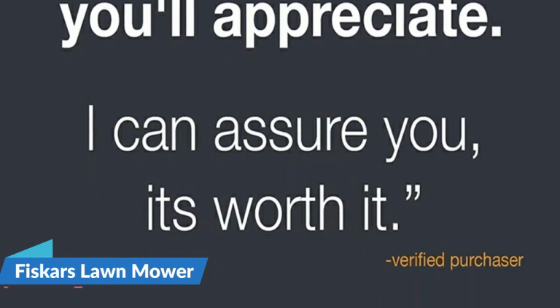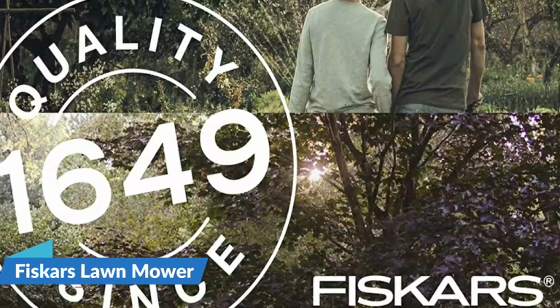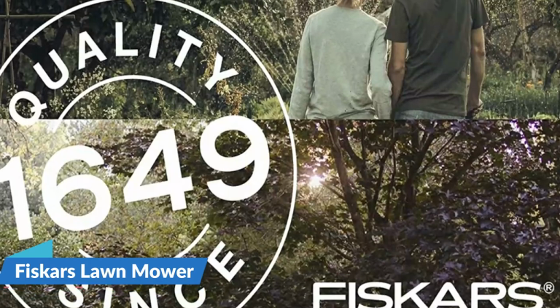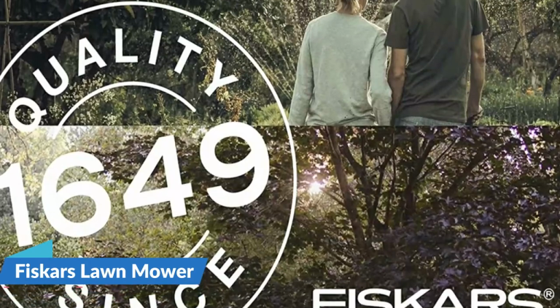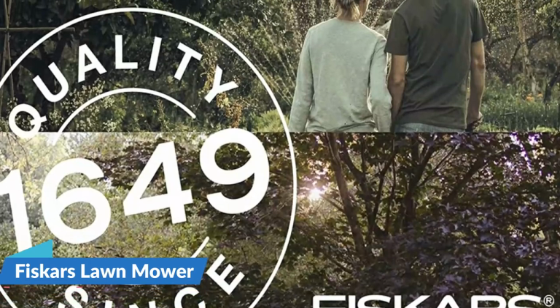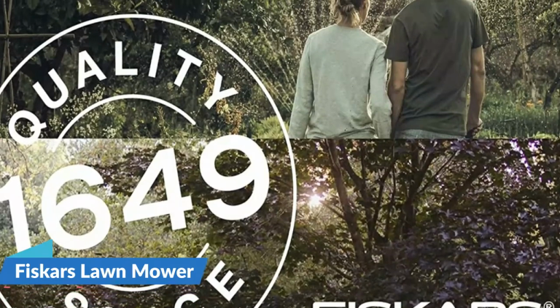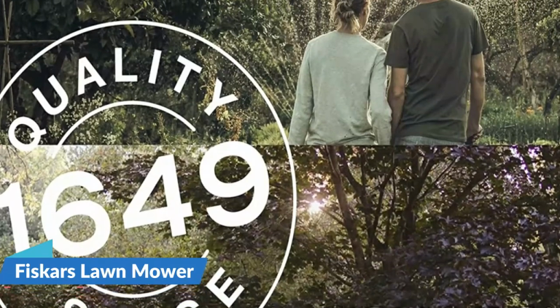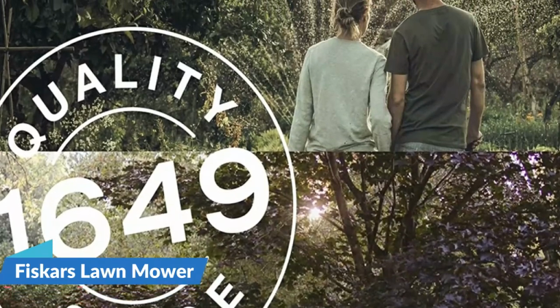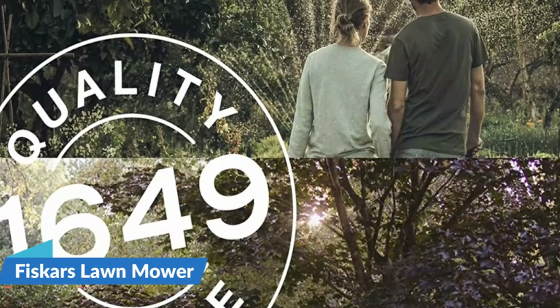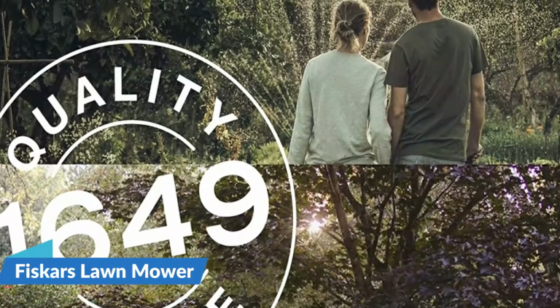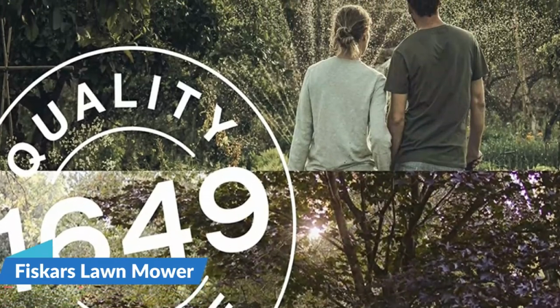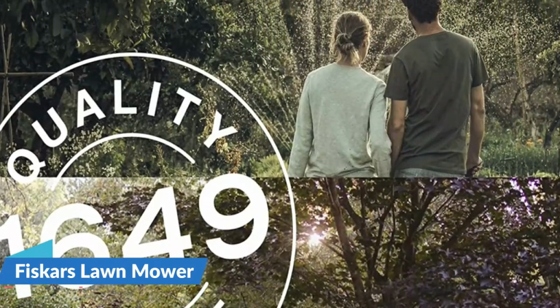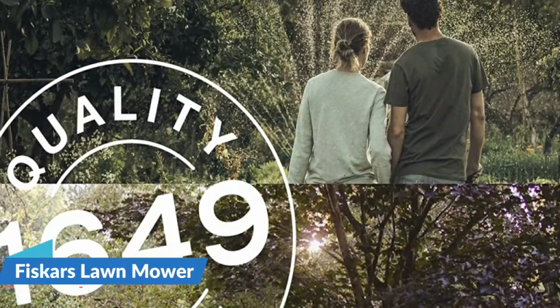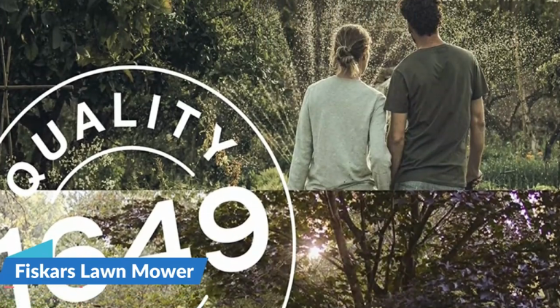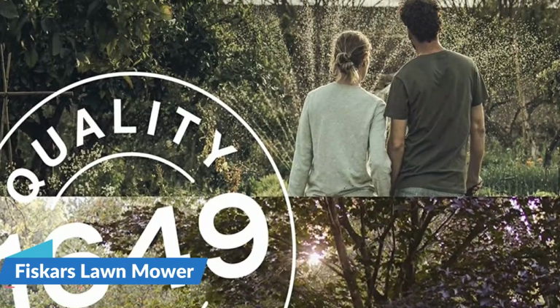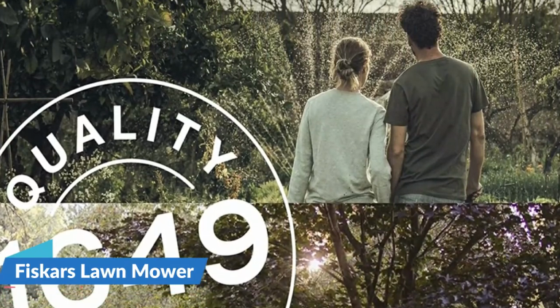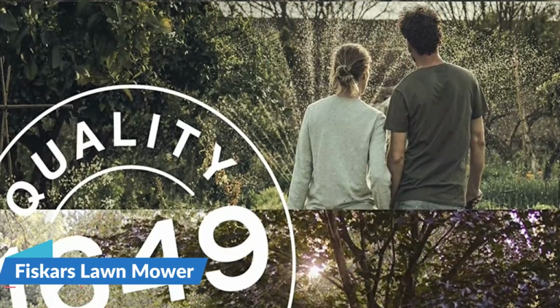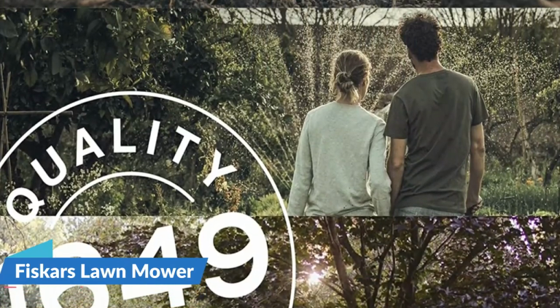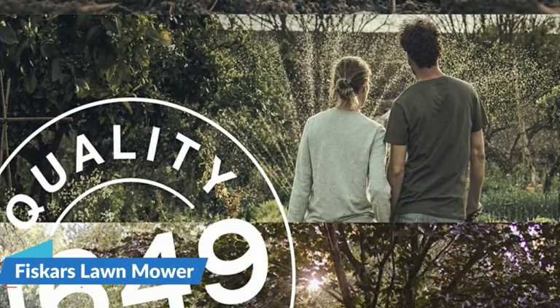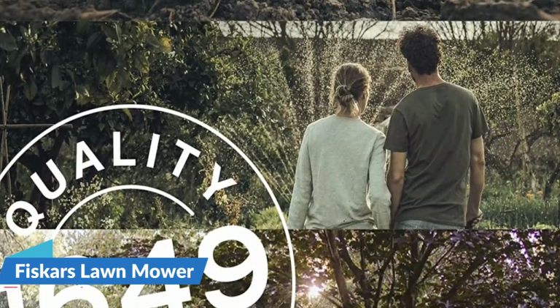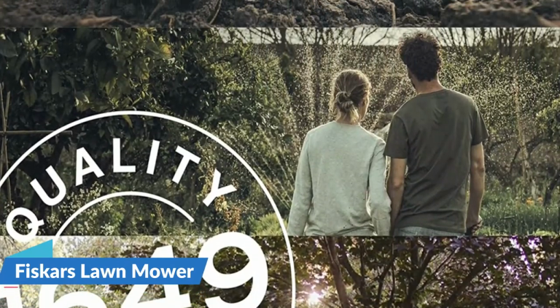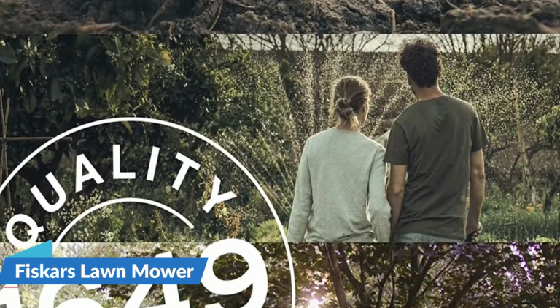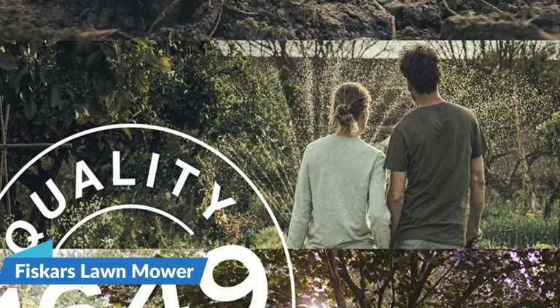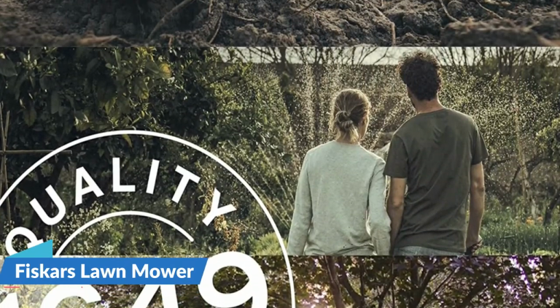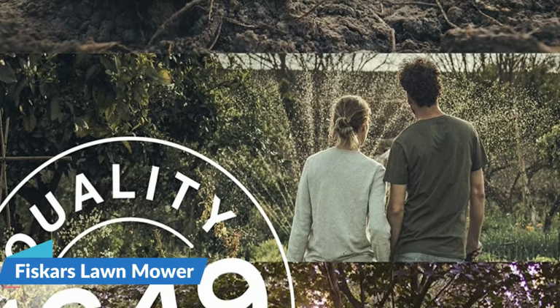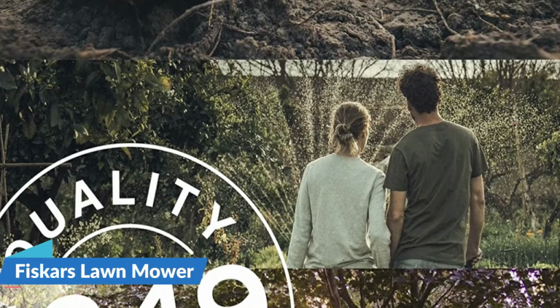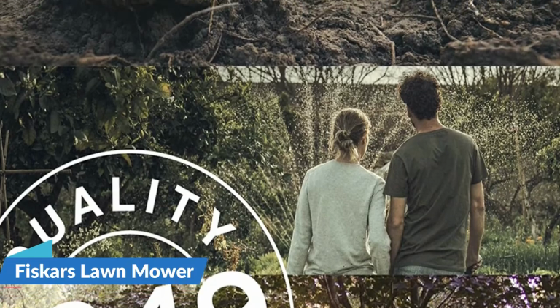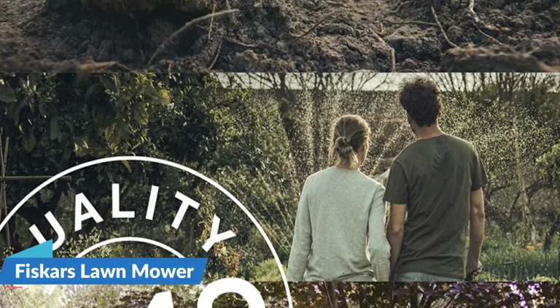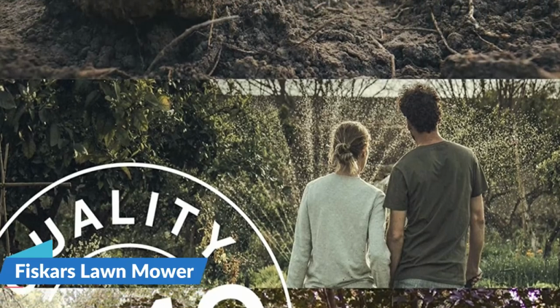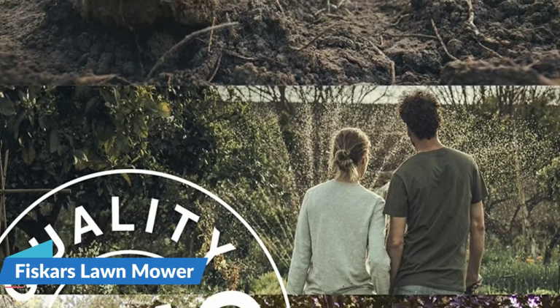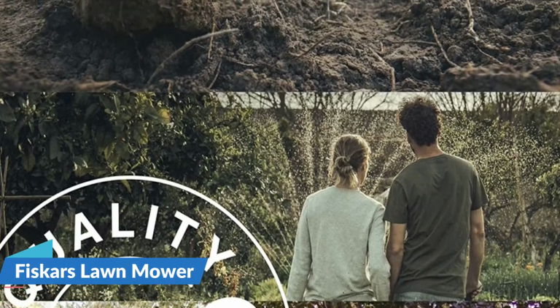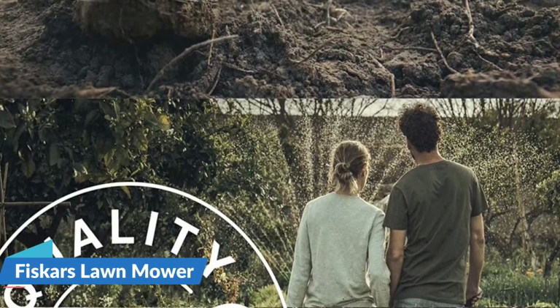There's no gas, oil, or charging cords needed, similar to an electric or gas lawn mower.